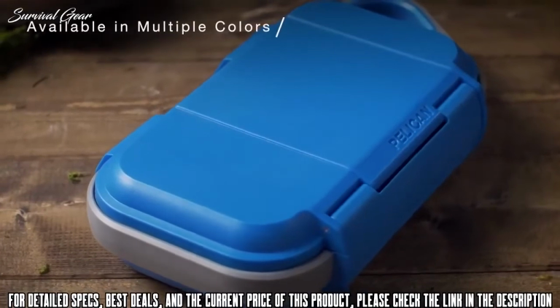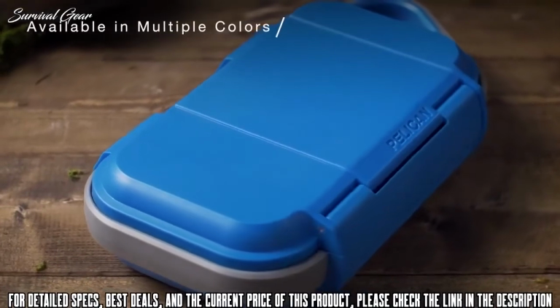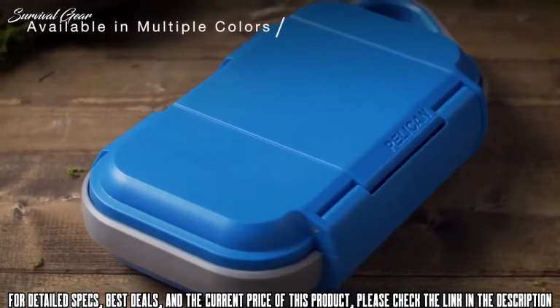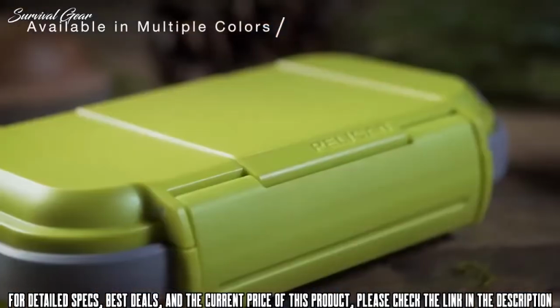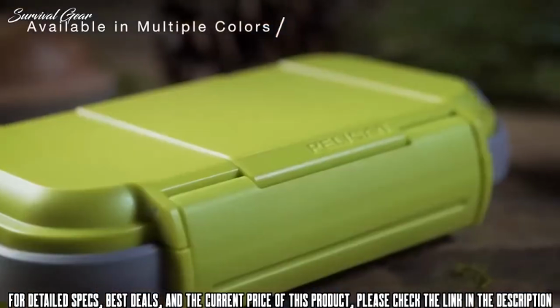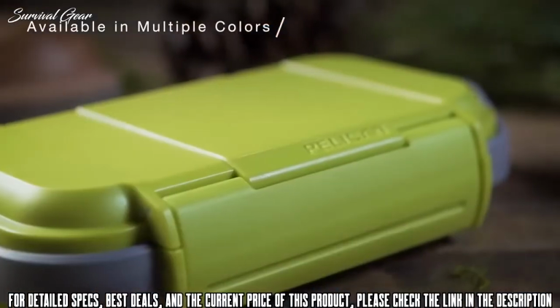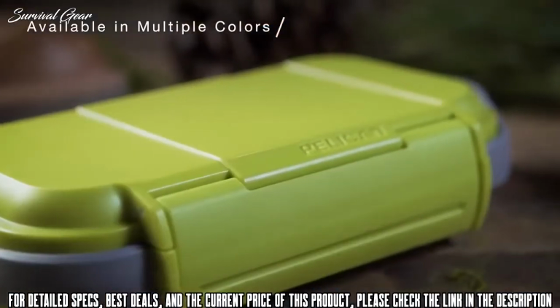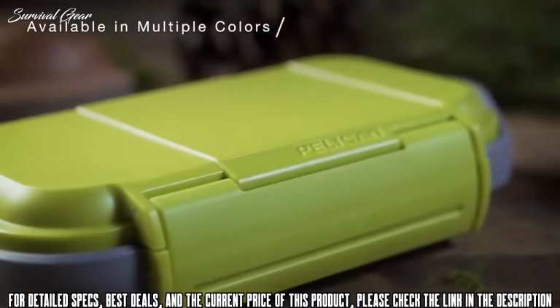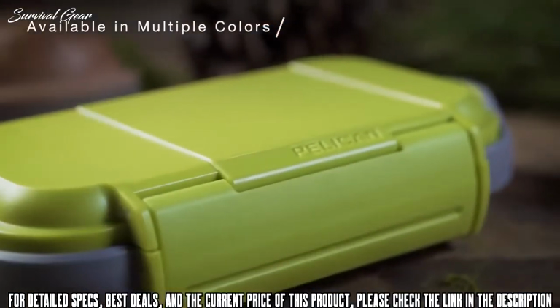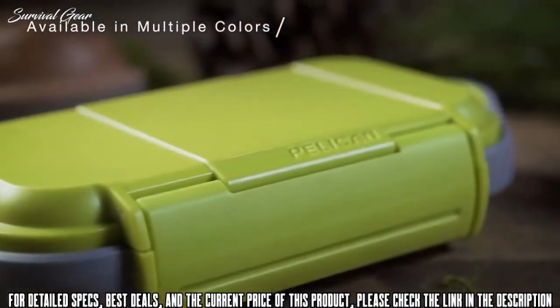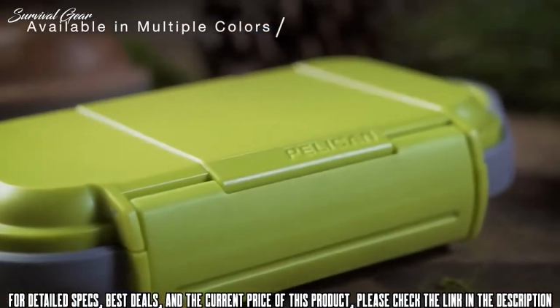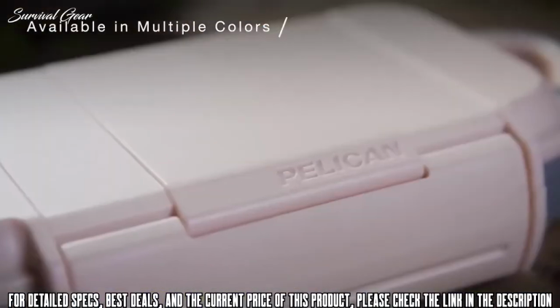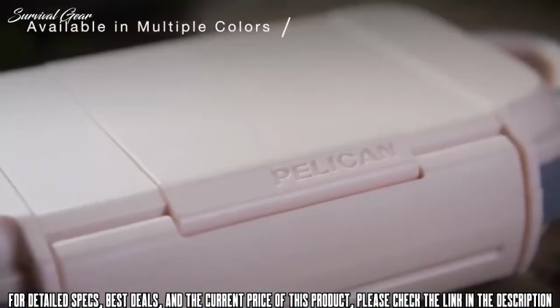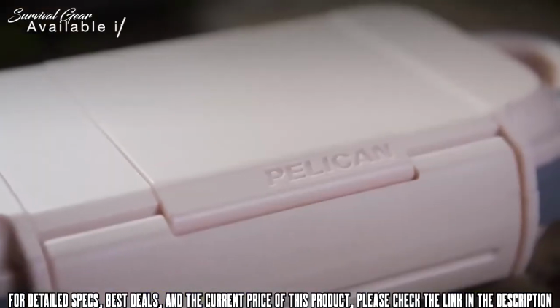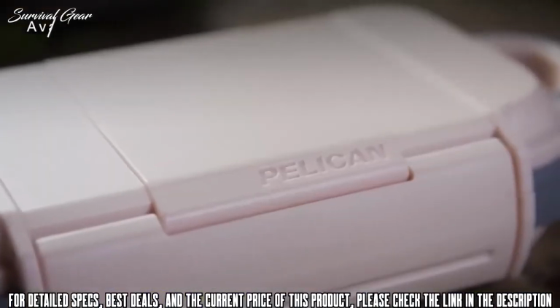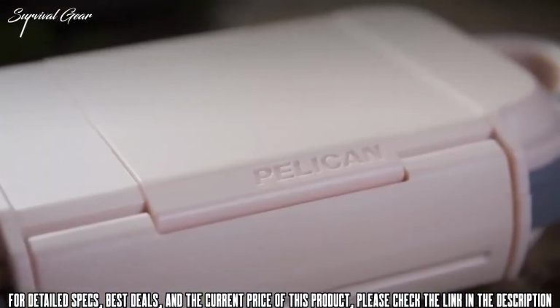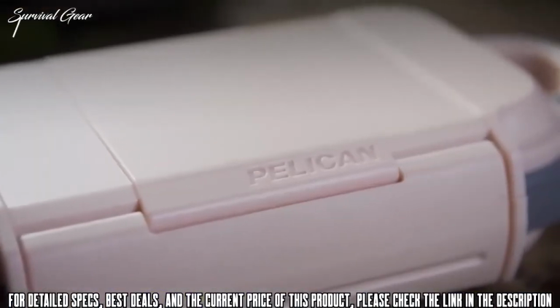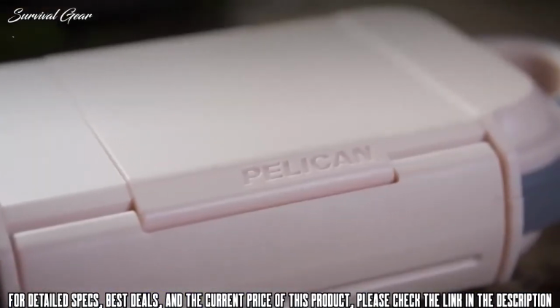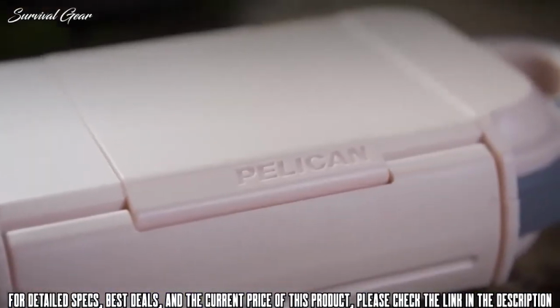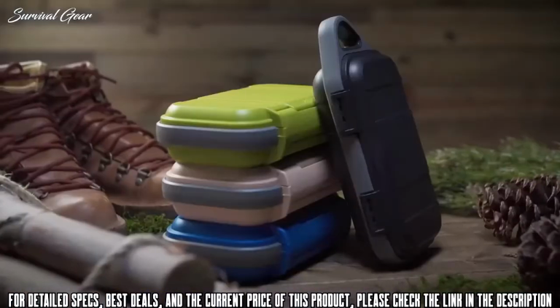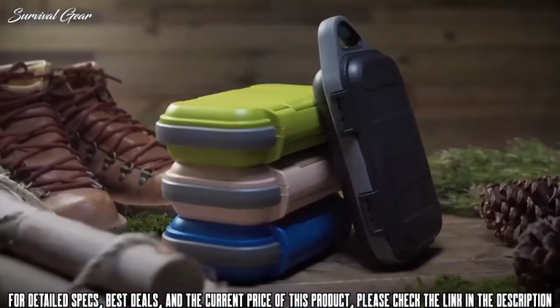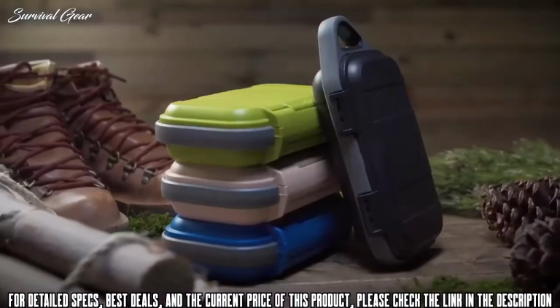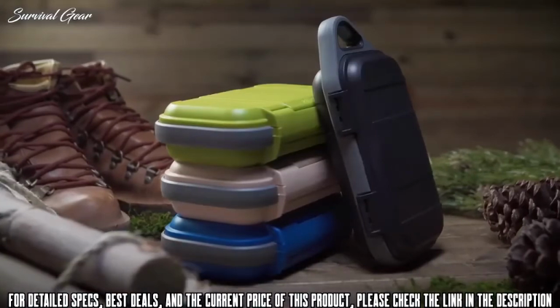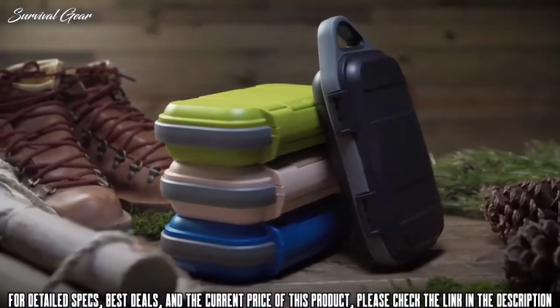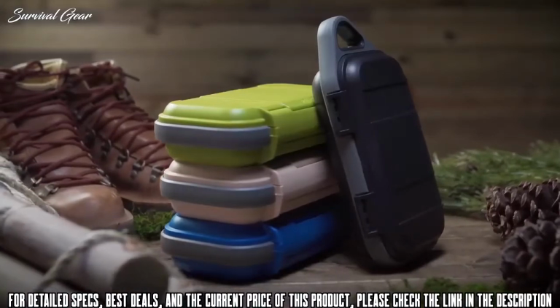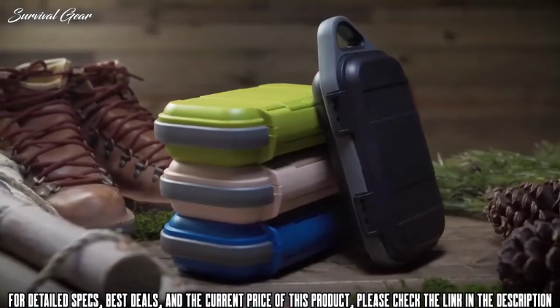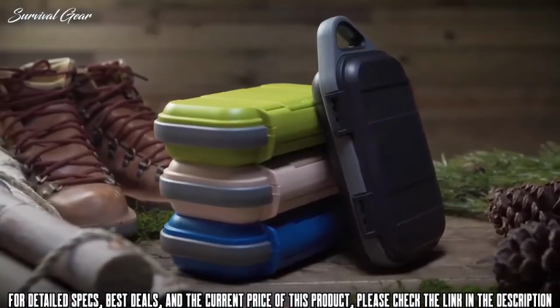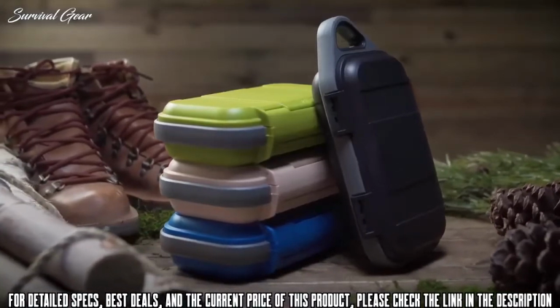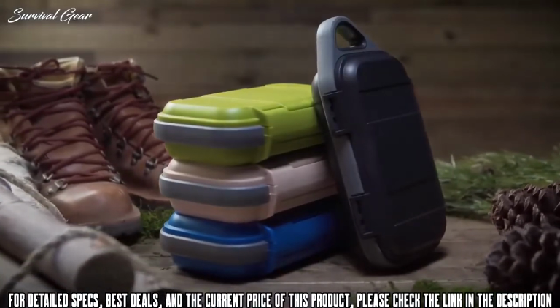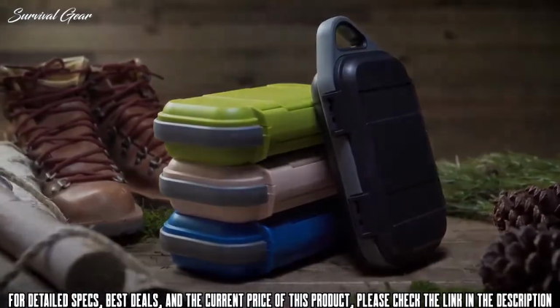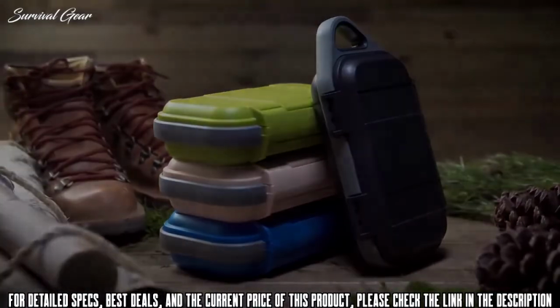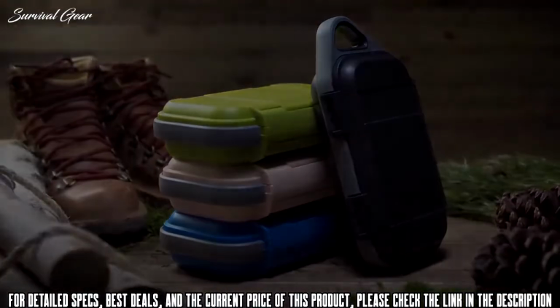Protect your phone, credit cards, cables and more with the Pelican Go Case — built to guard your everyday gear.